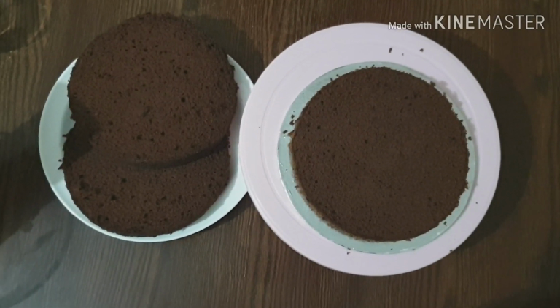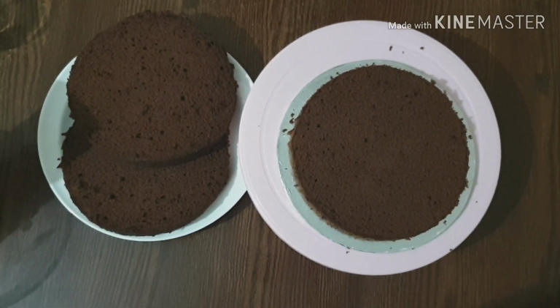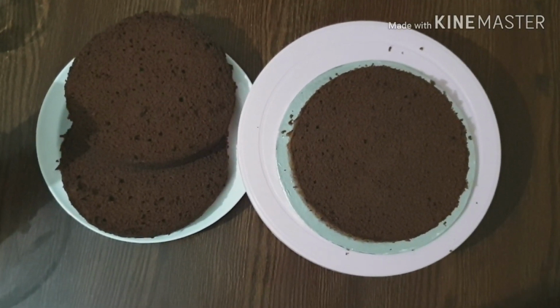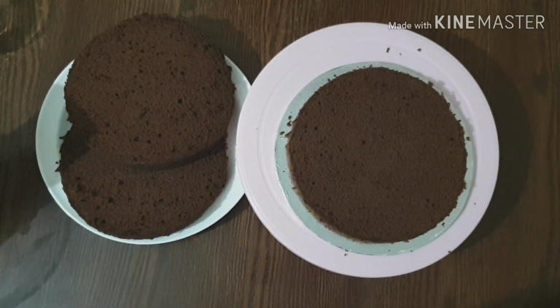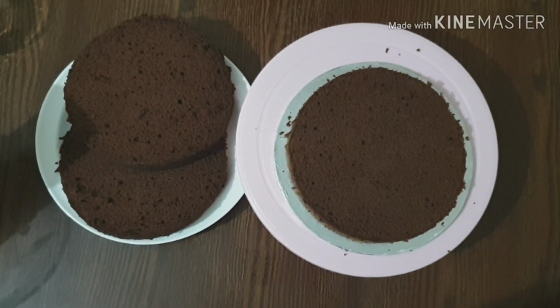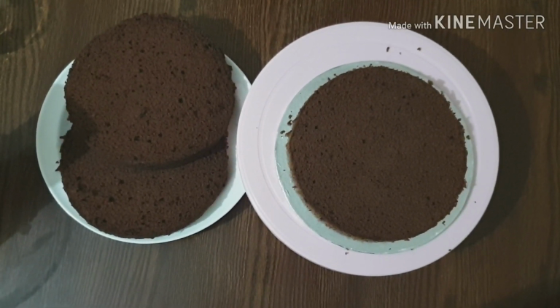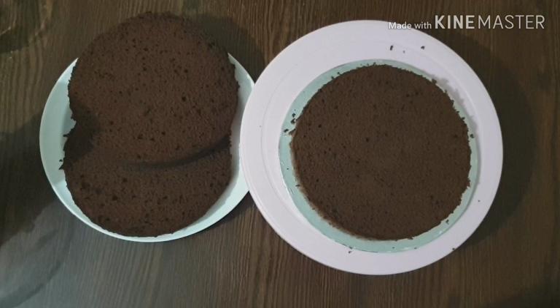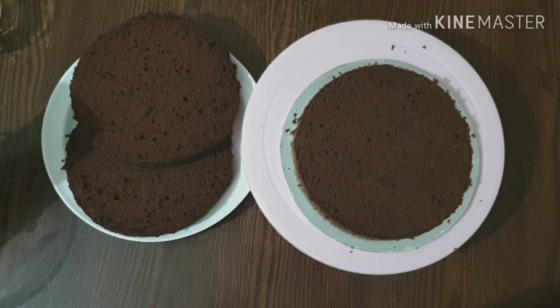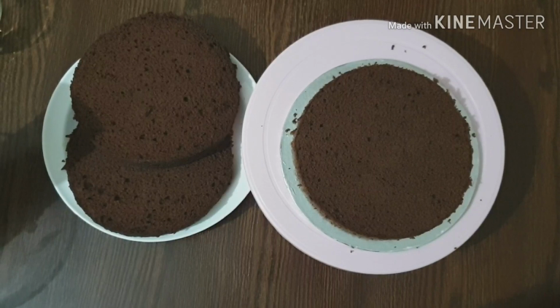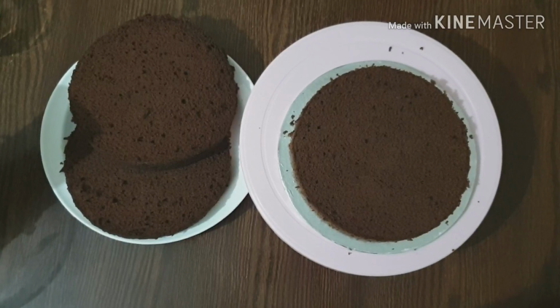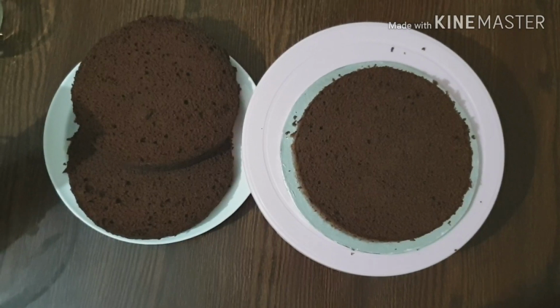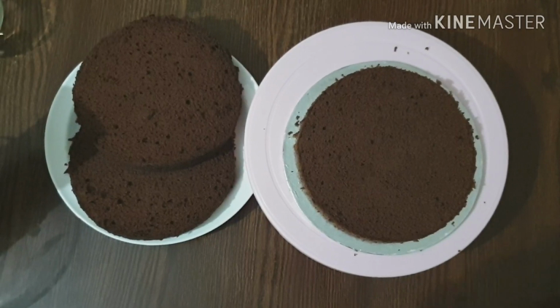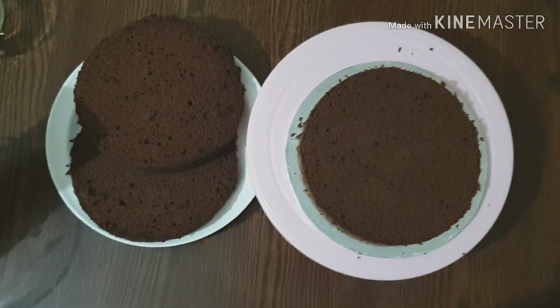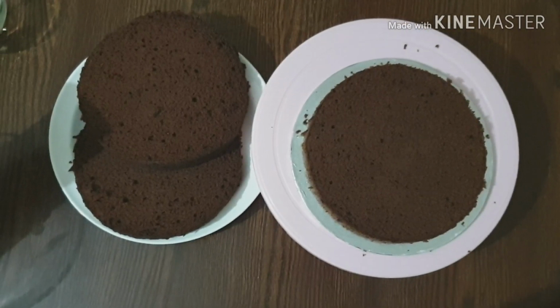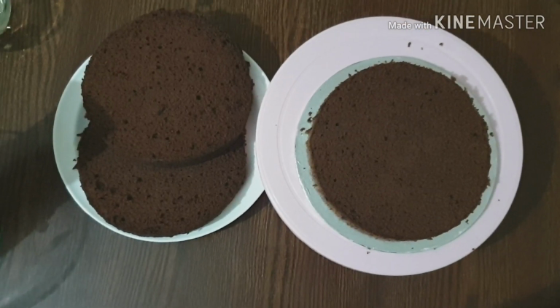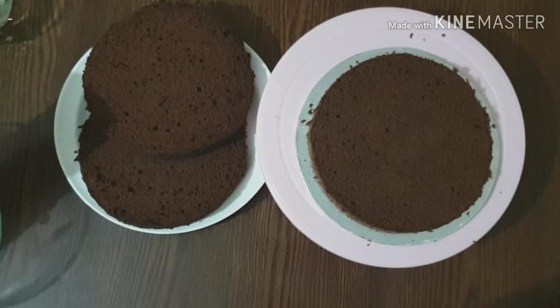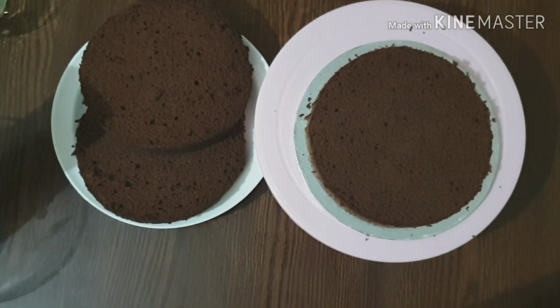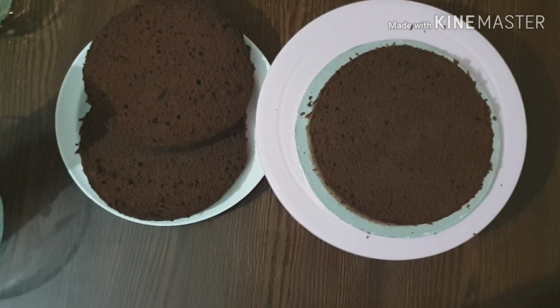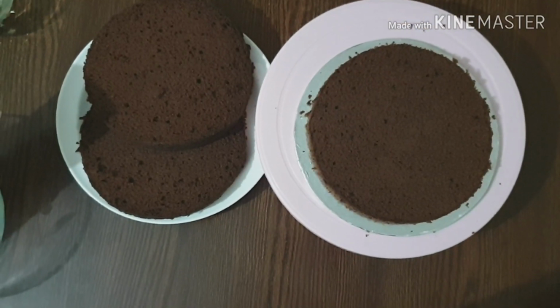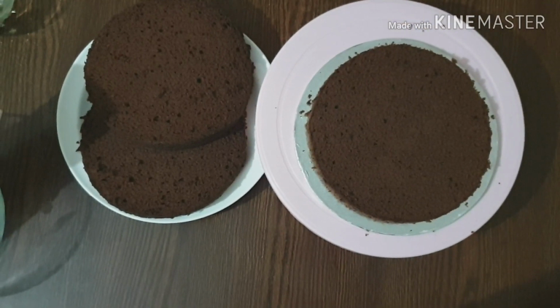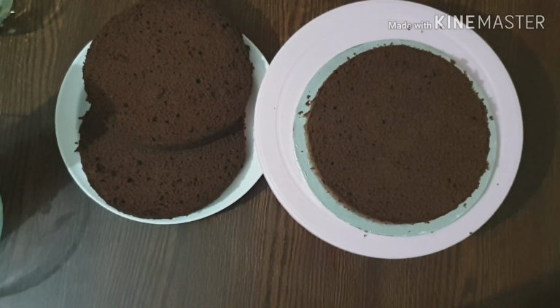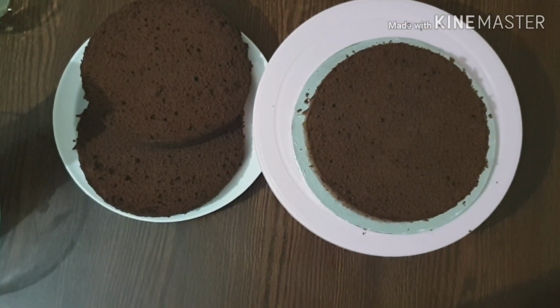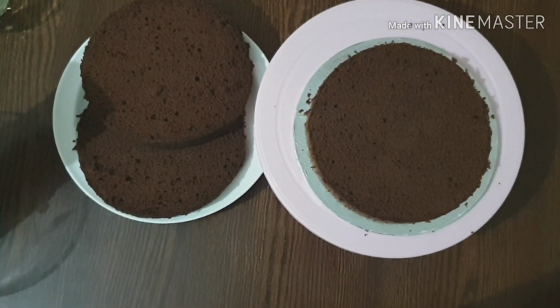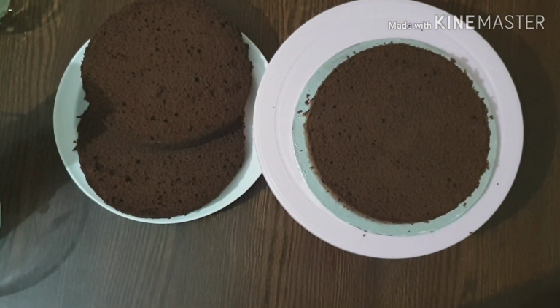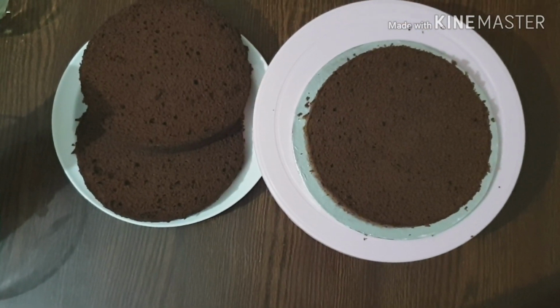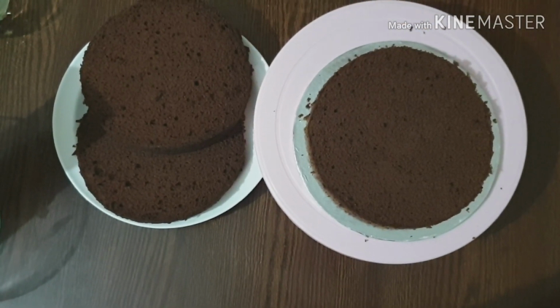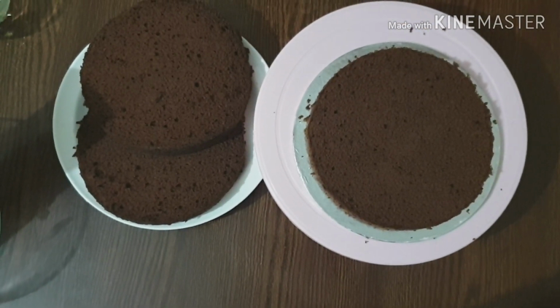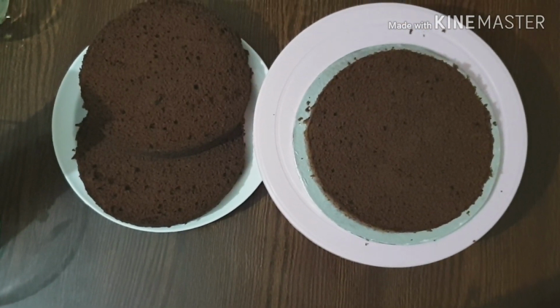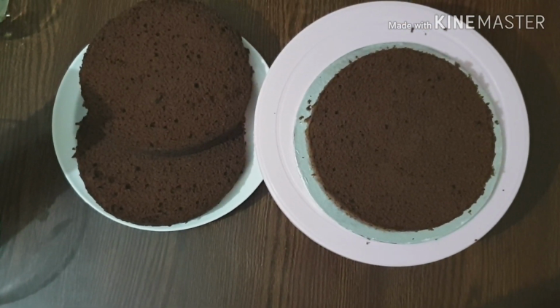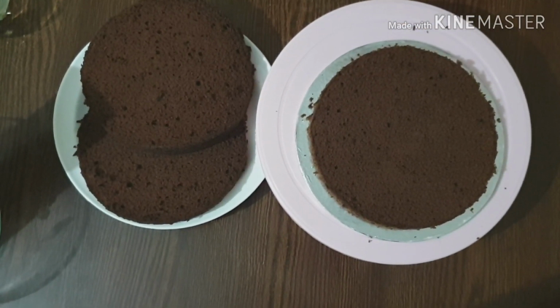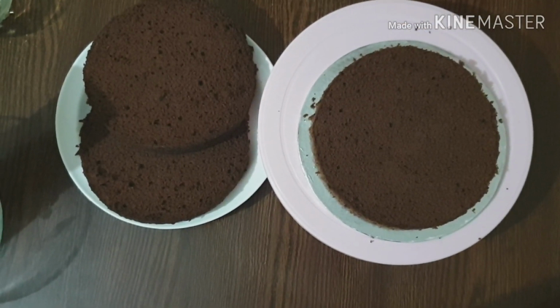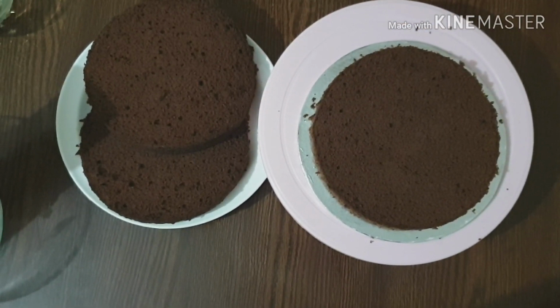The cut is smooth and it is not difficult to cut with a knife. Just keep it steady in your hand.